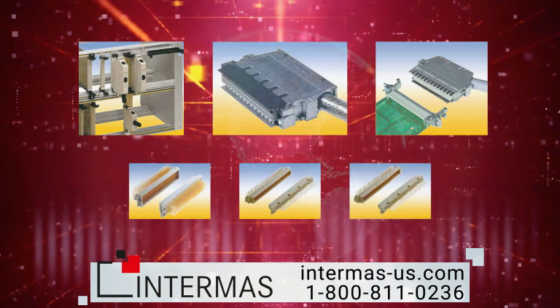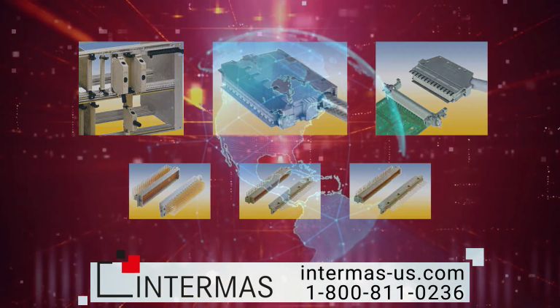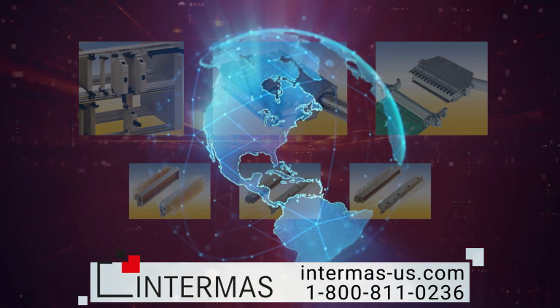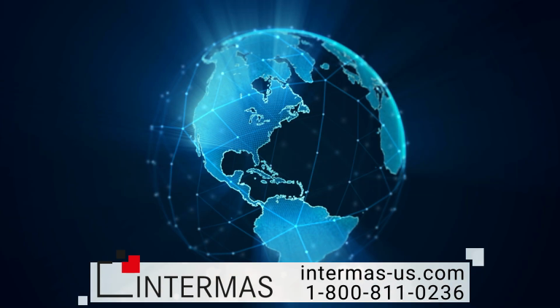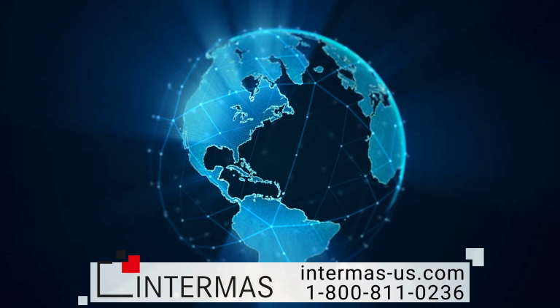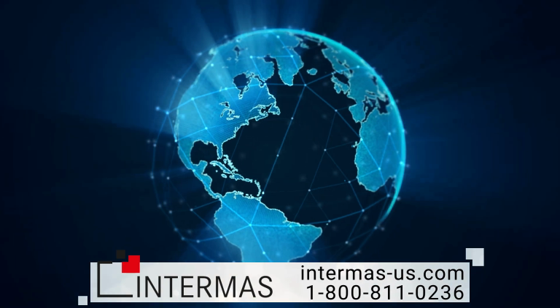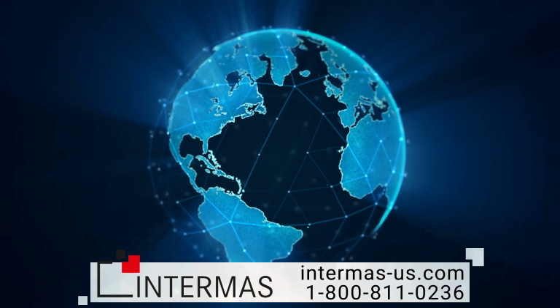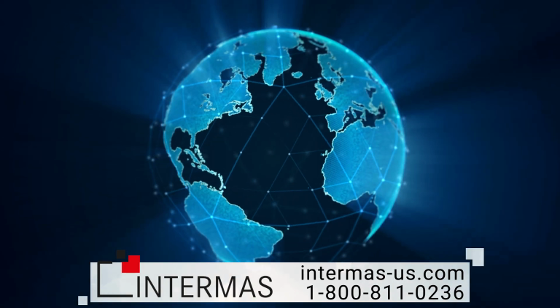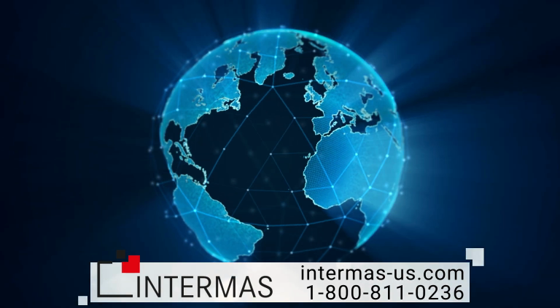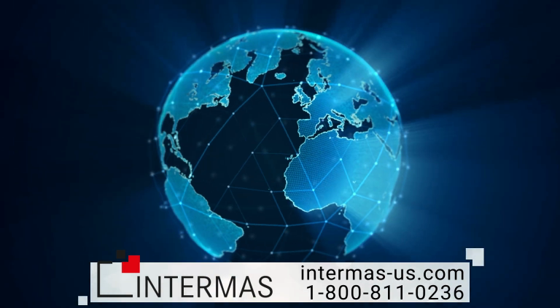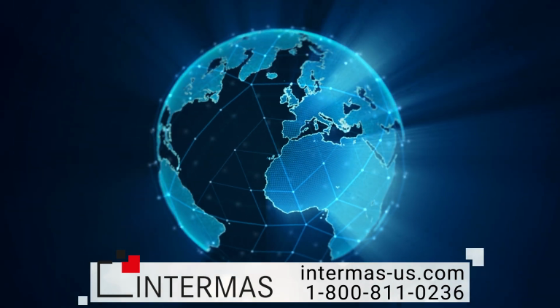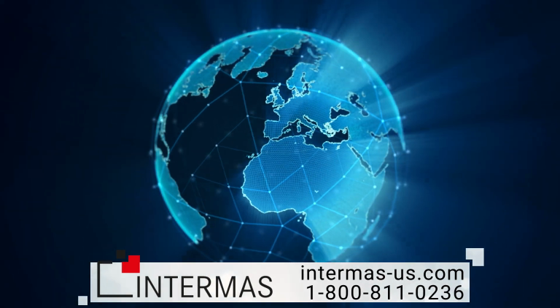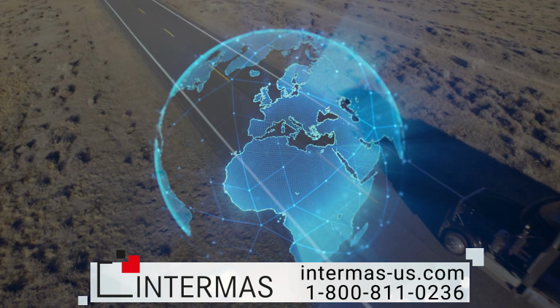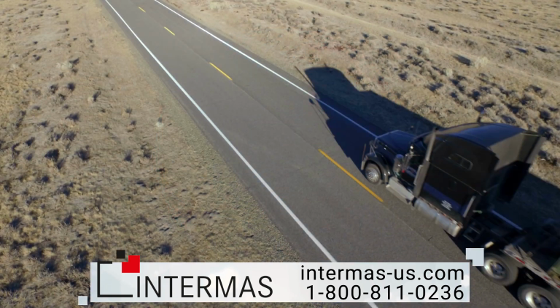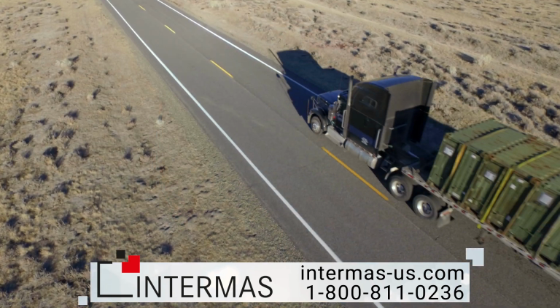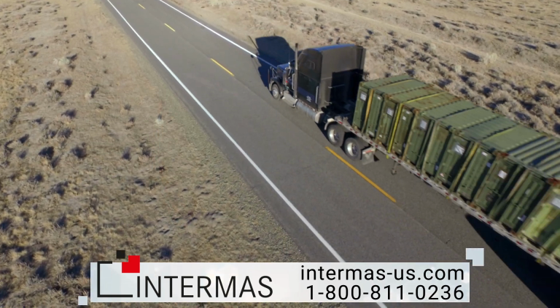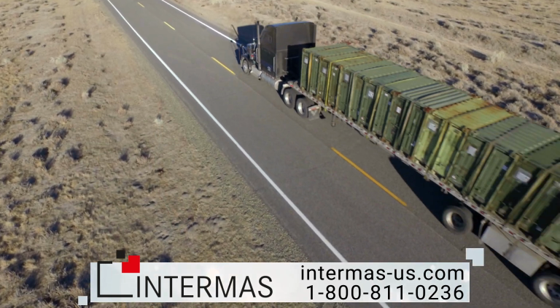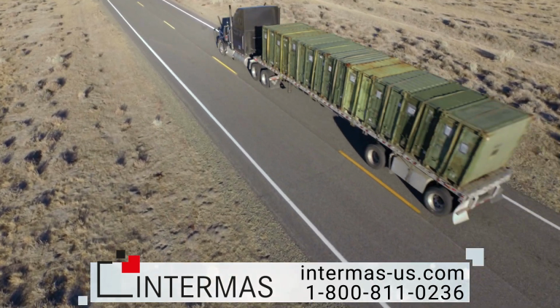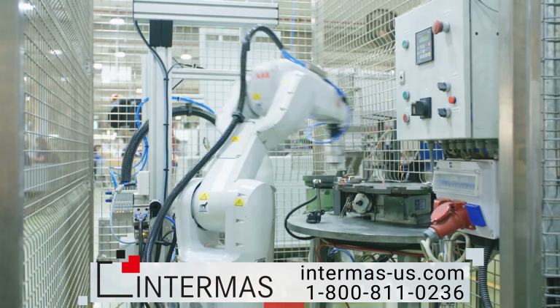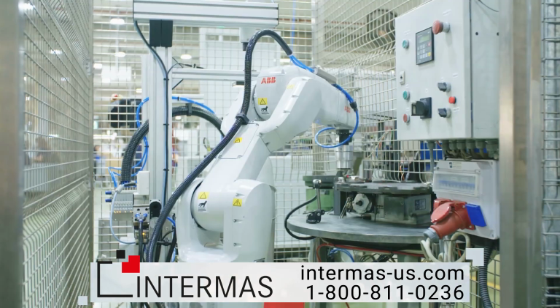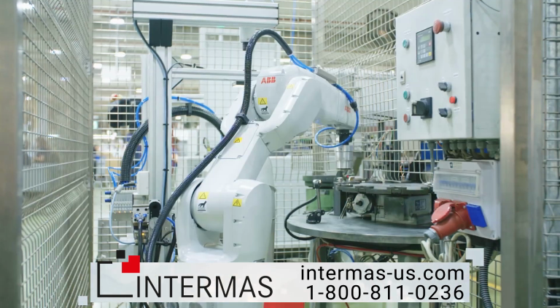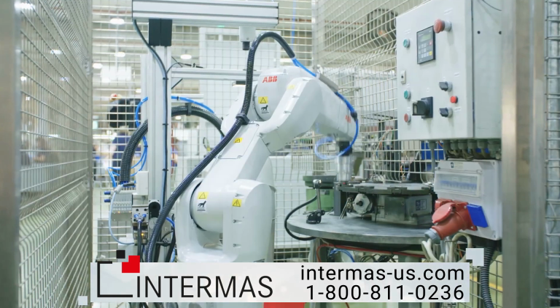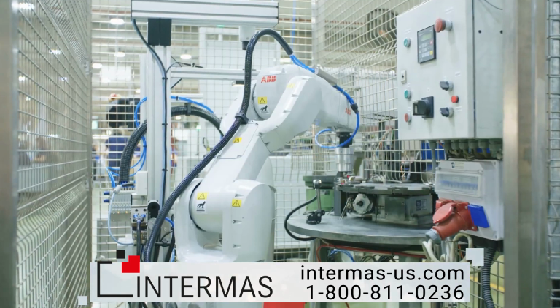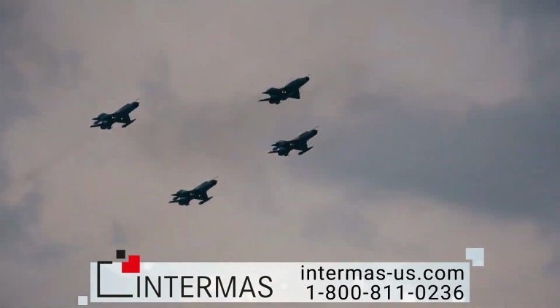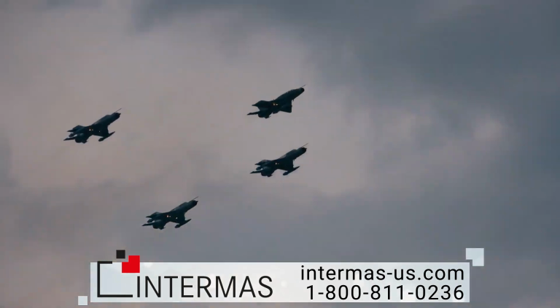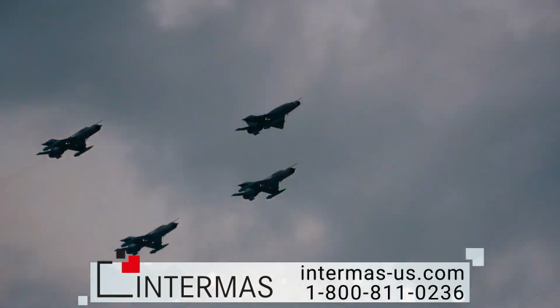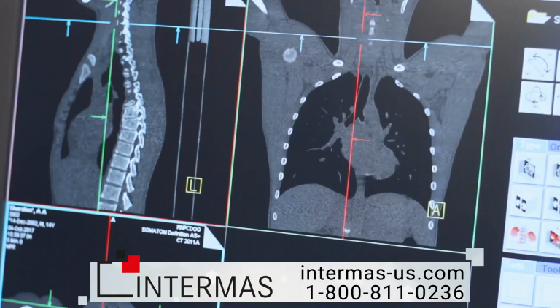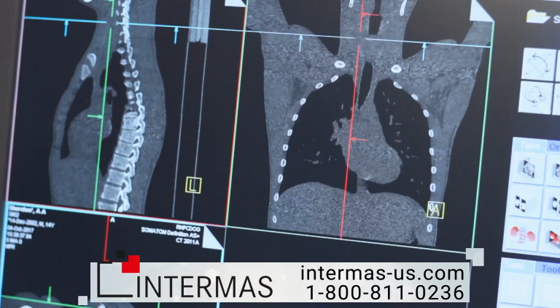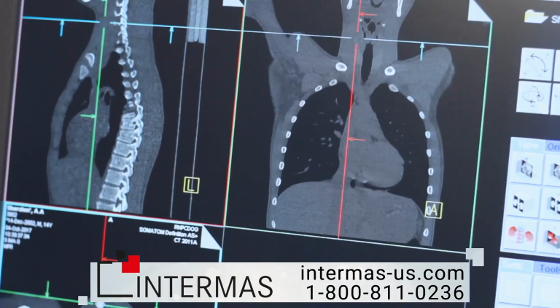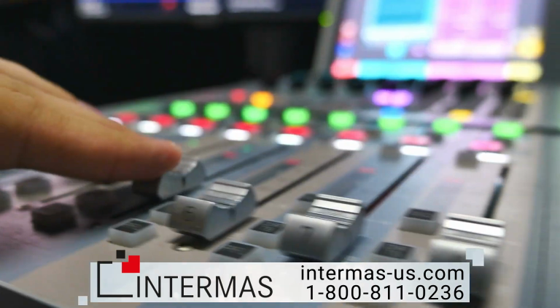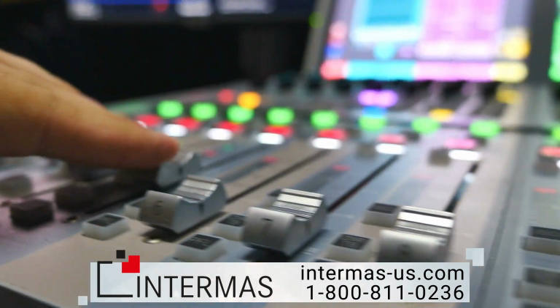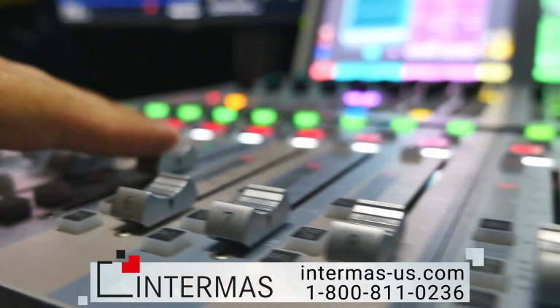Our products are trusted internationally for everything from transportation, automation, and defense to medical and broadcast industries.